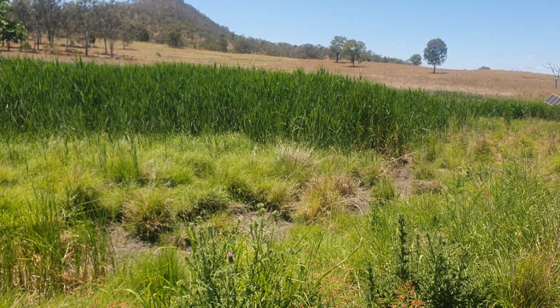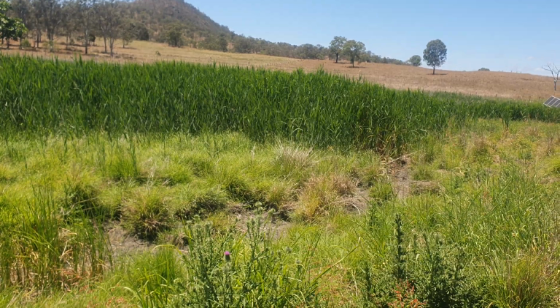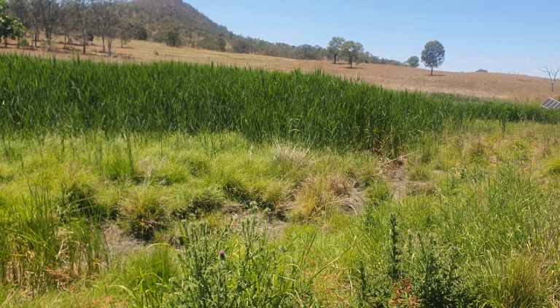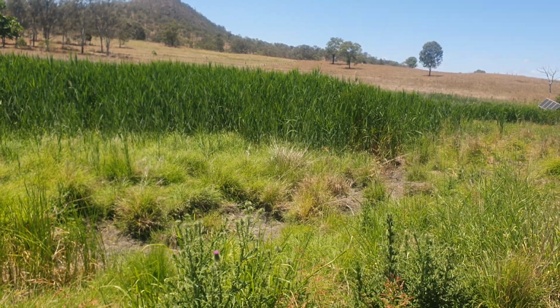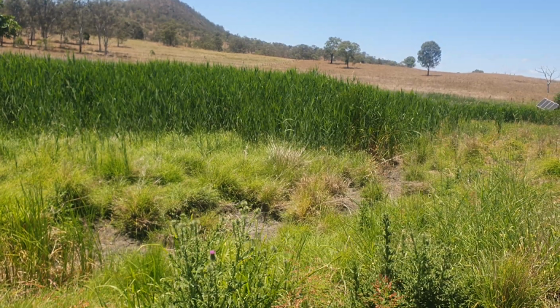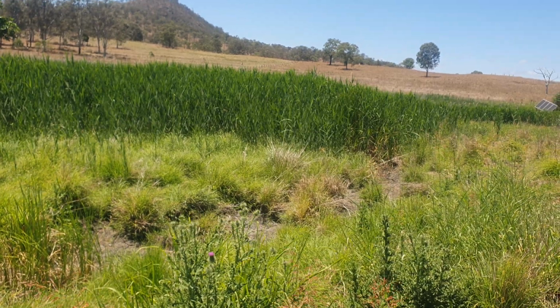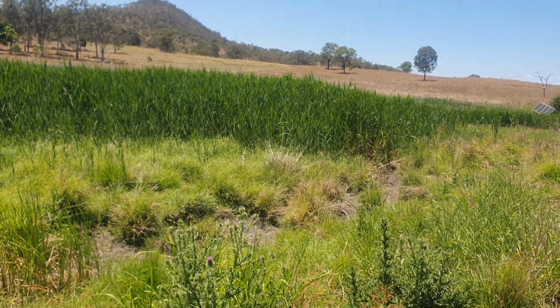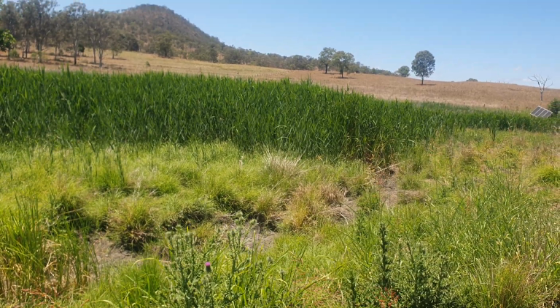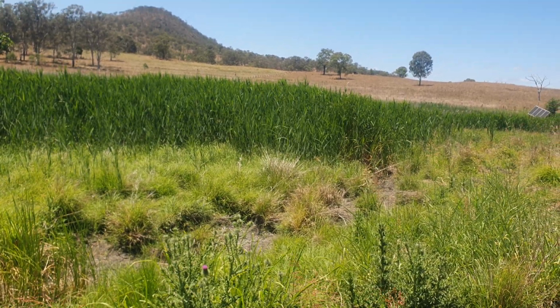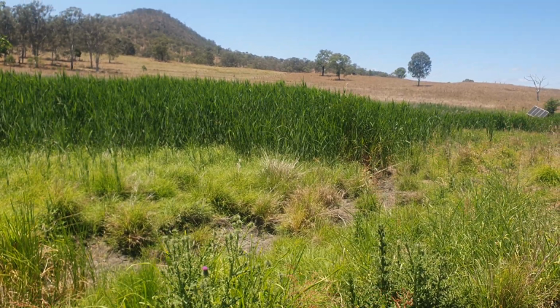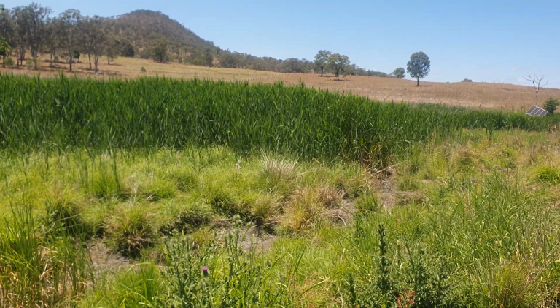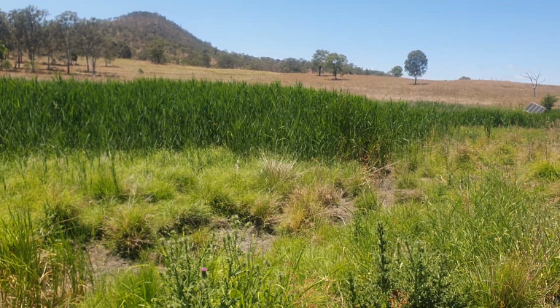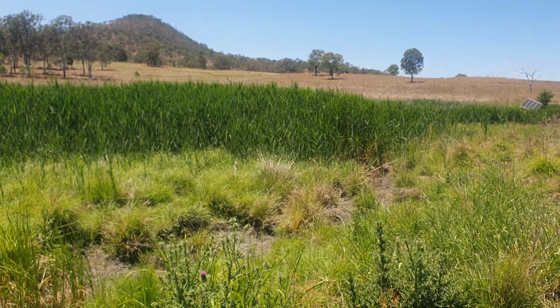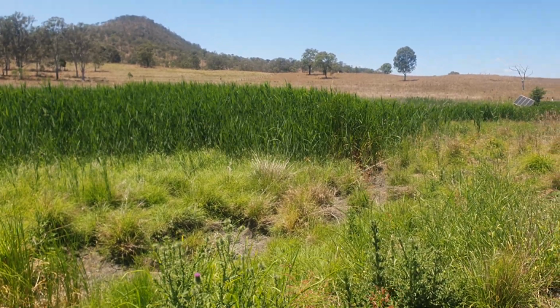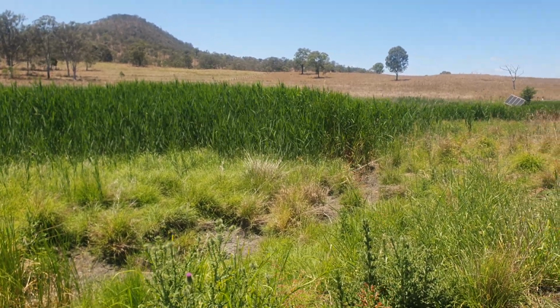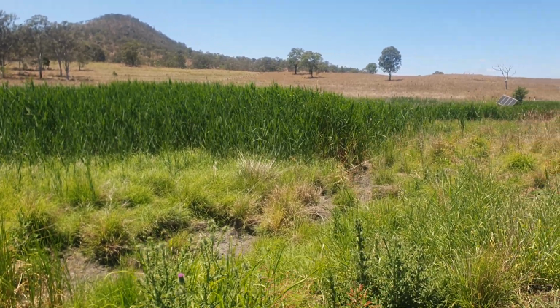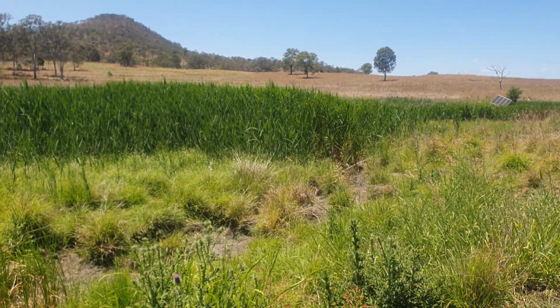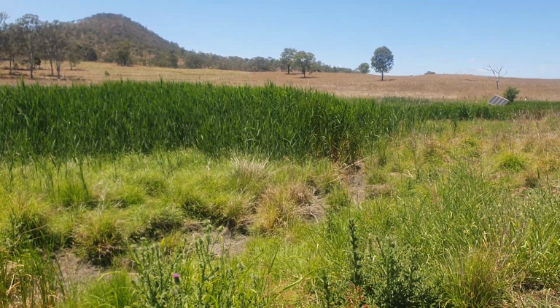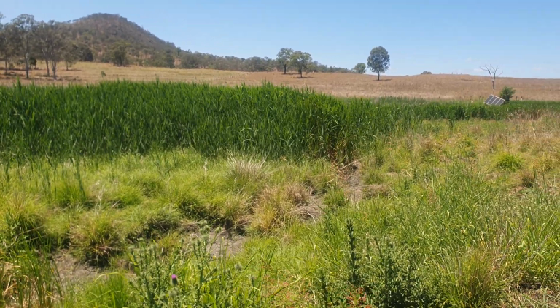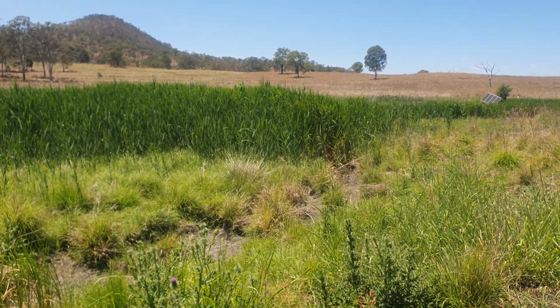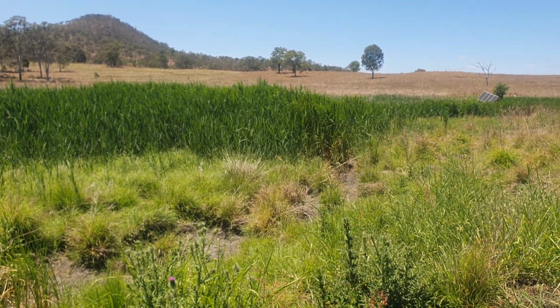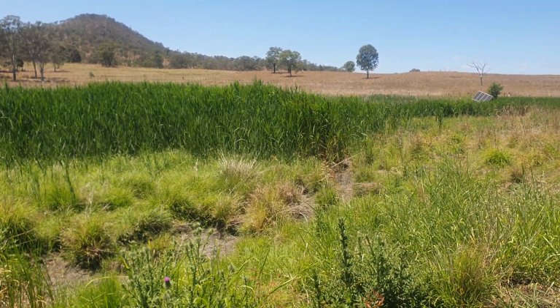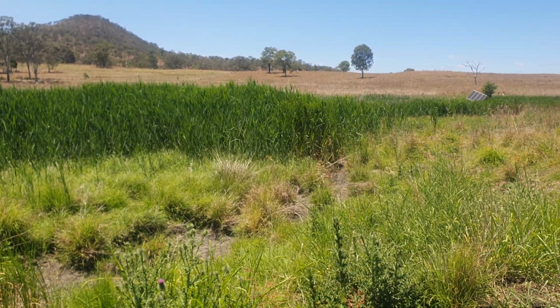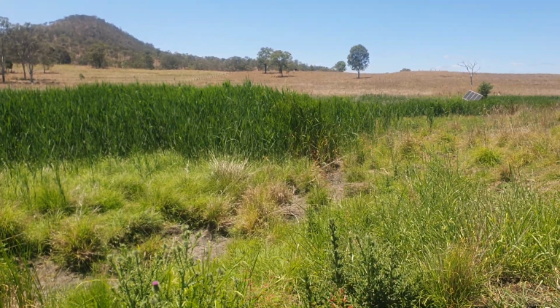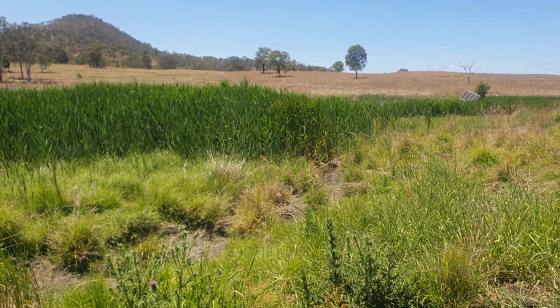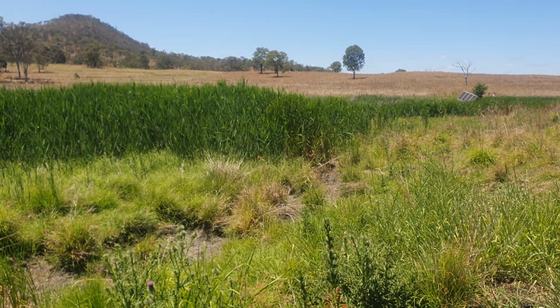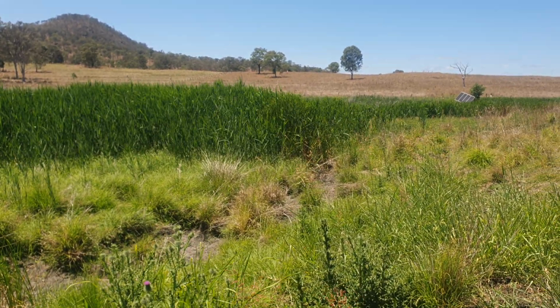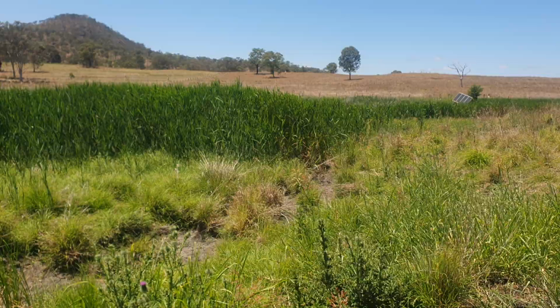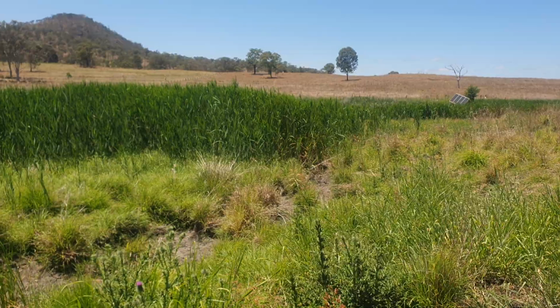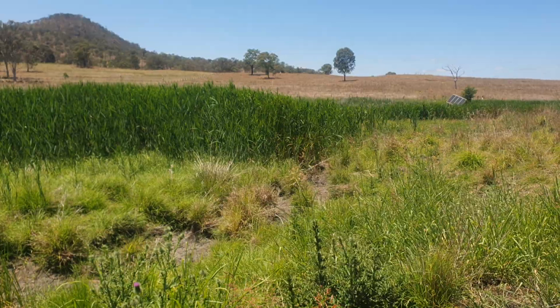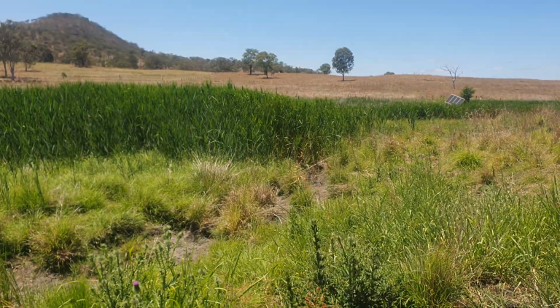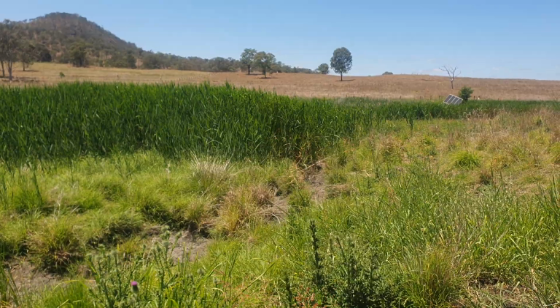Shane here, Kumbacho Projects Farm. This is a story of one of the gullies on Kumbacho.